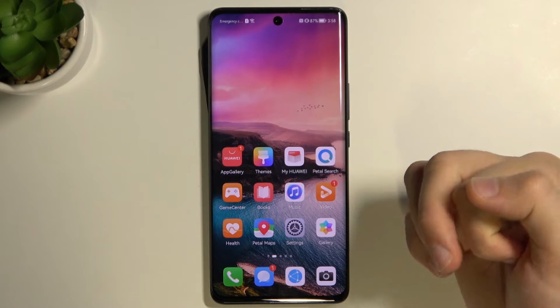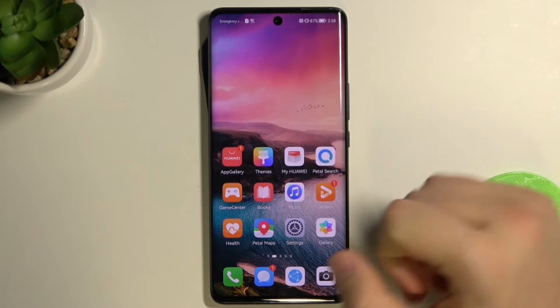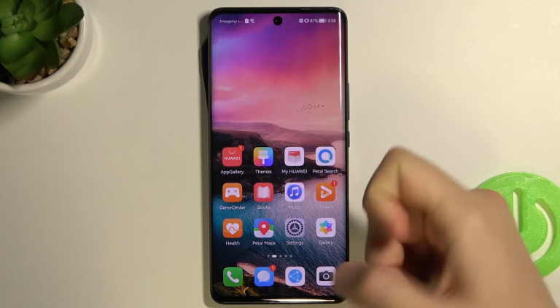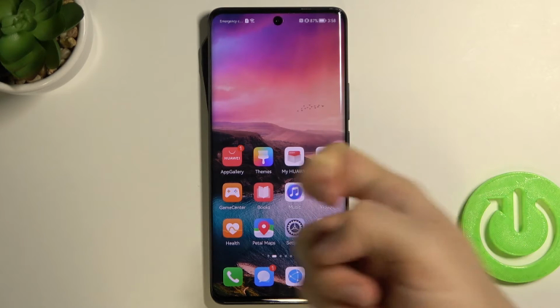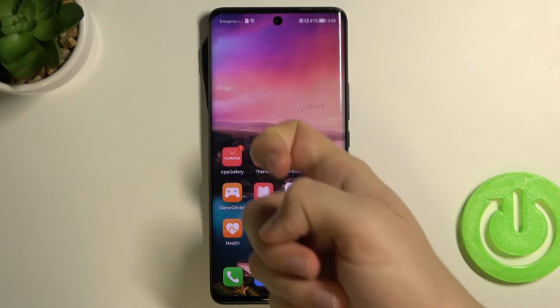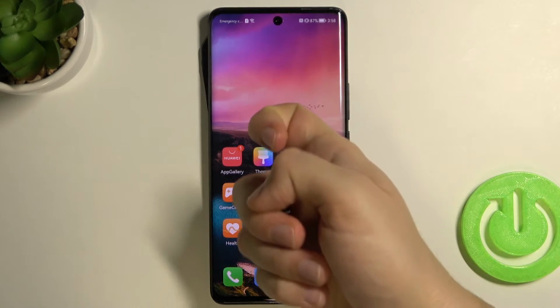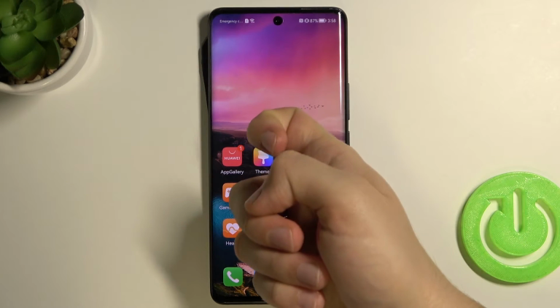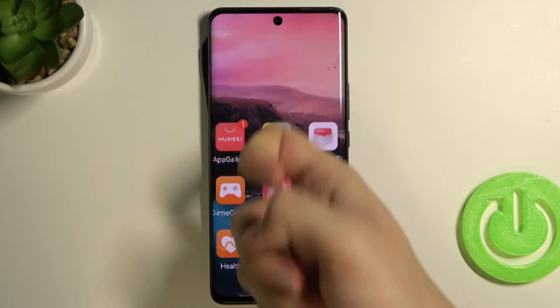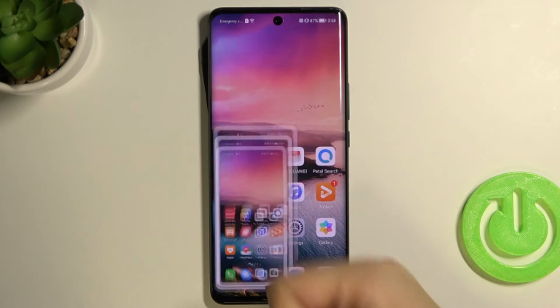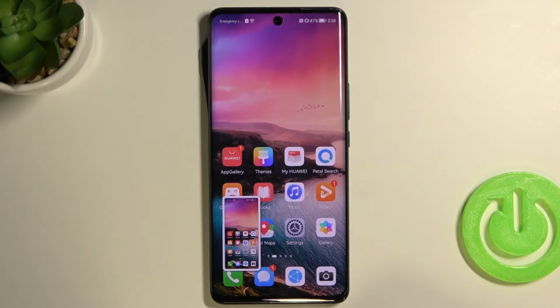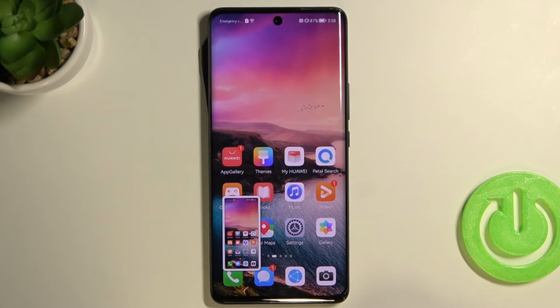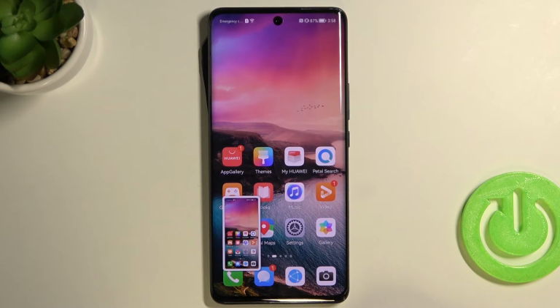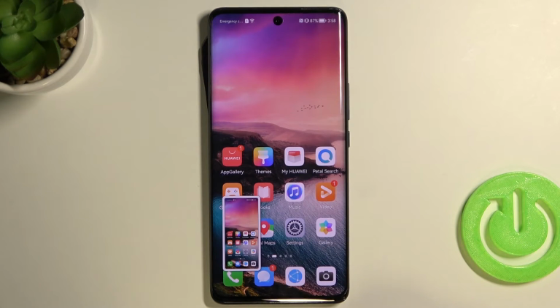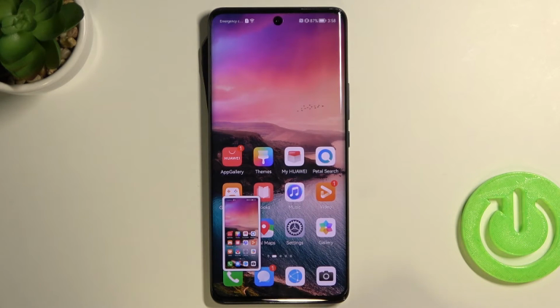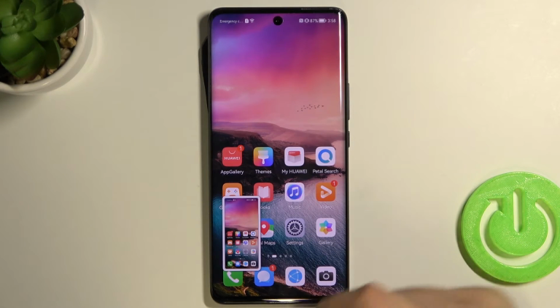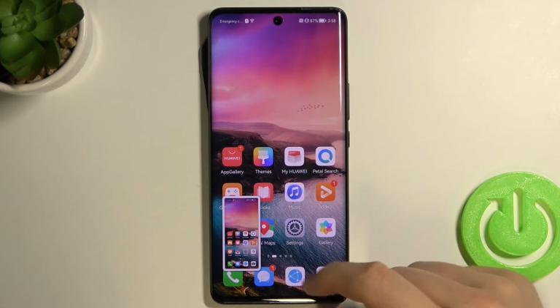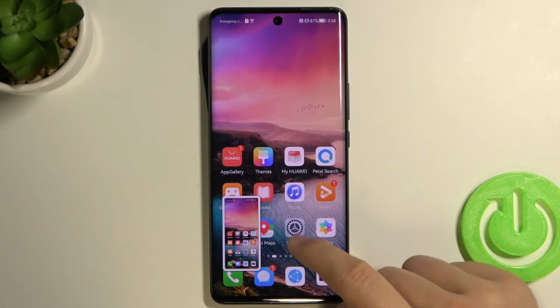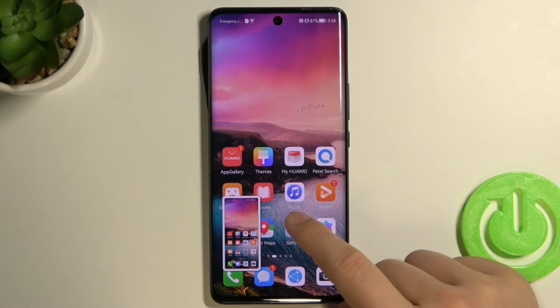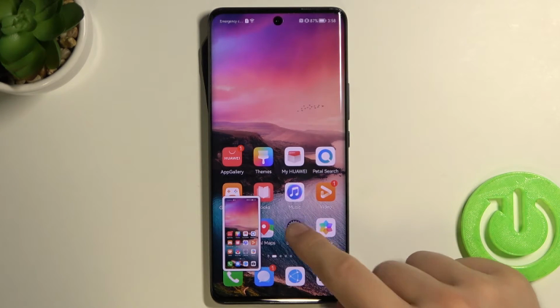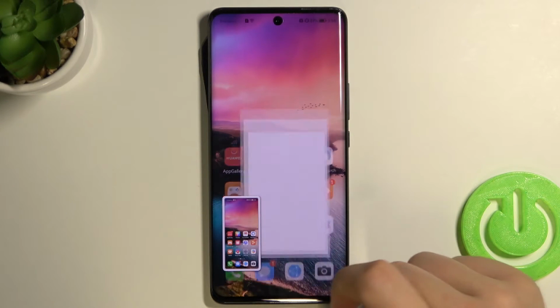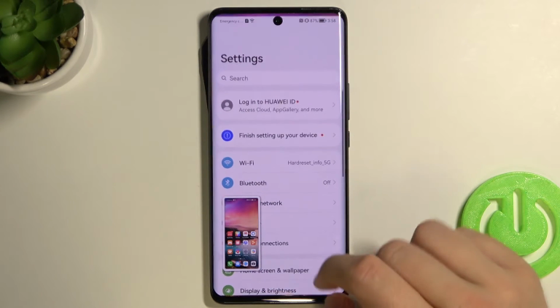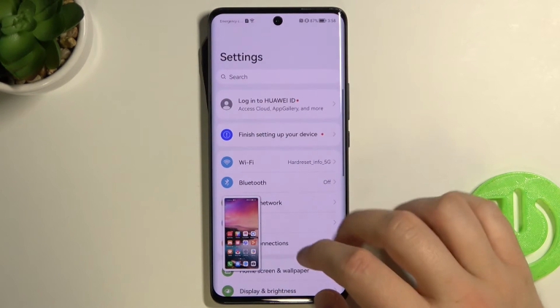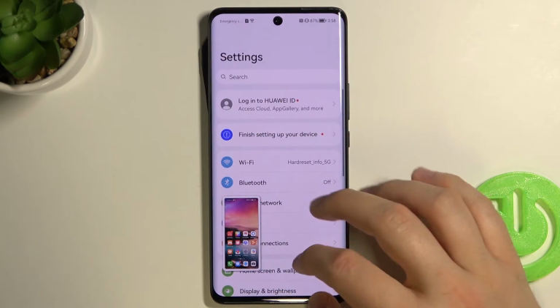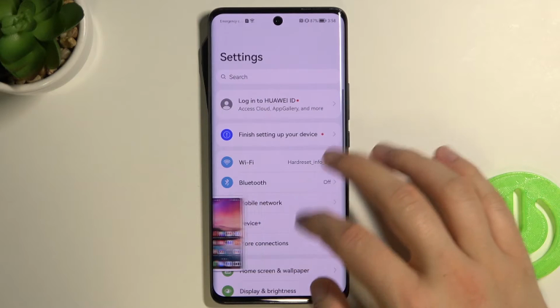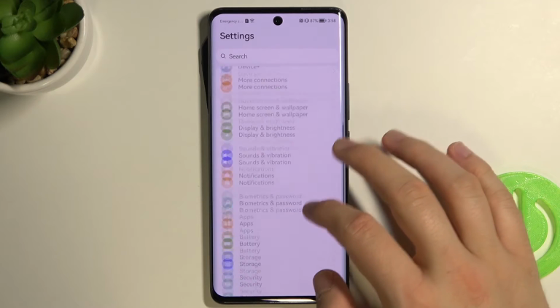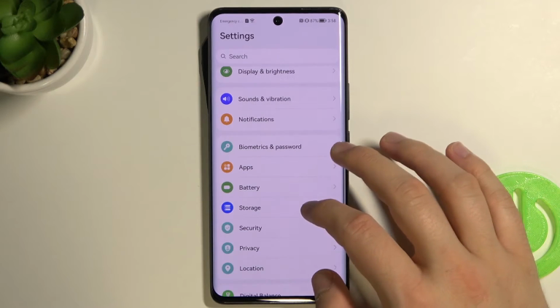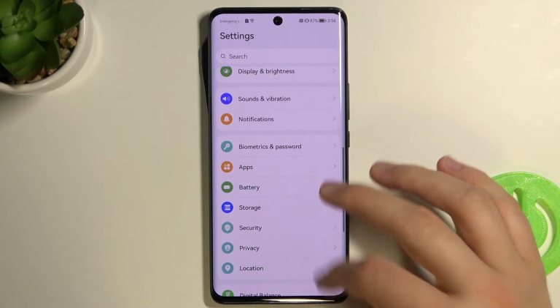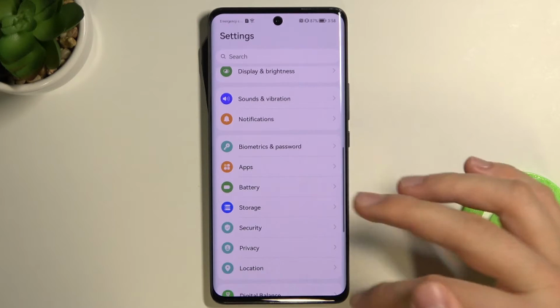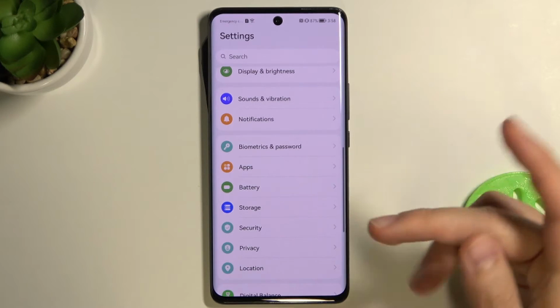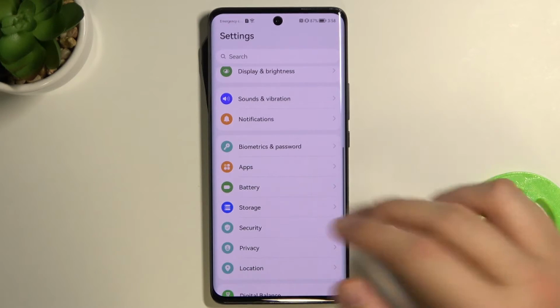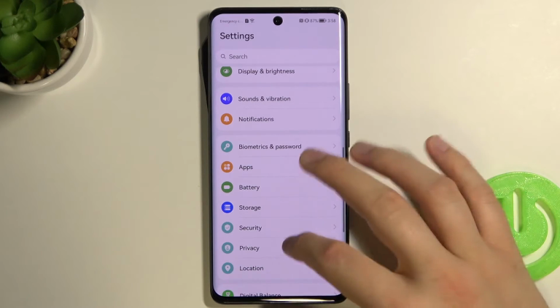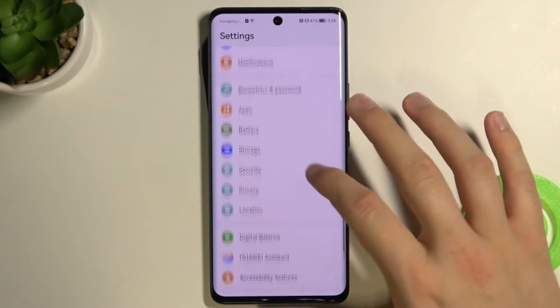We can also use a knuckle tap, and the screenshot will be taken as well.